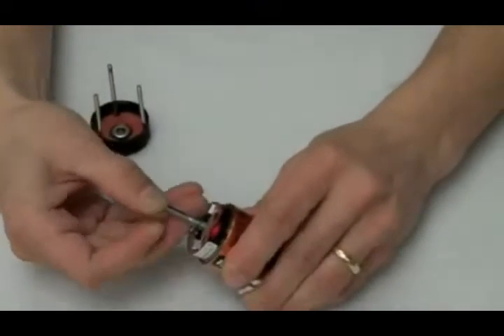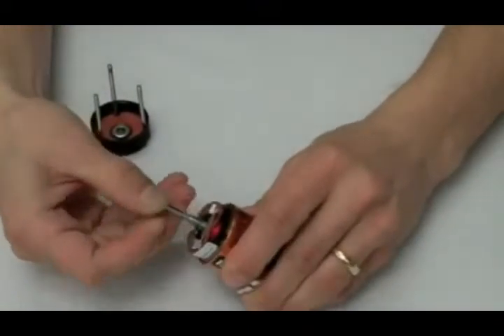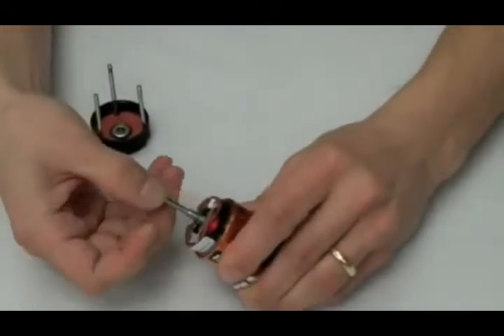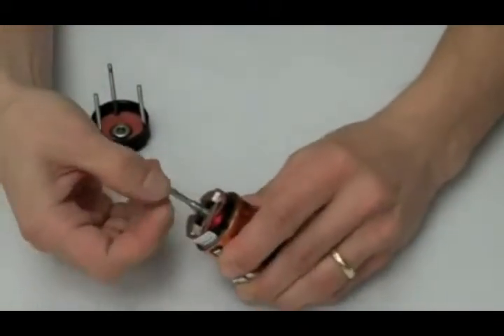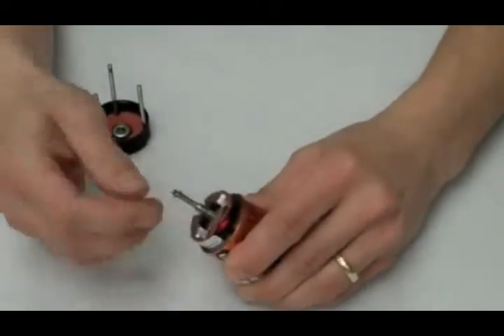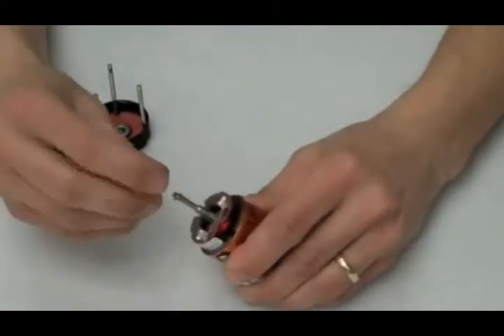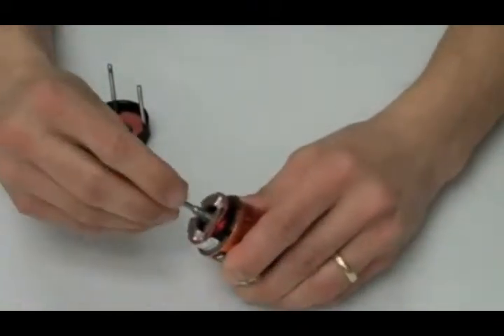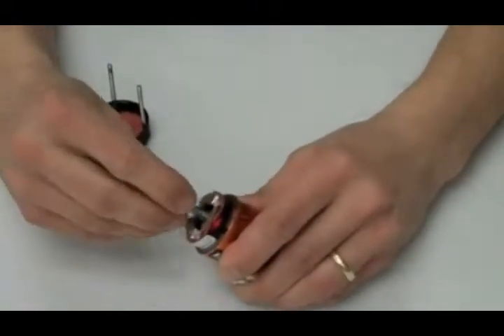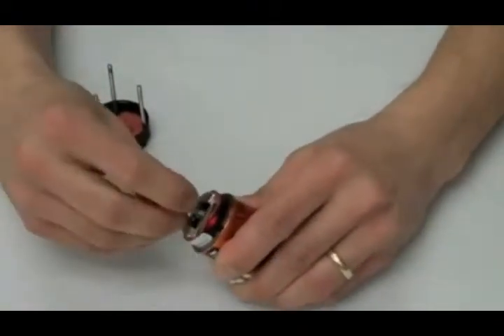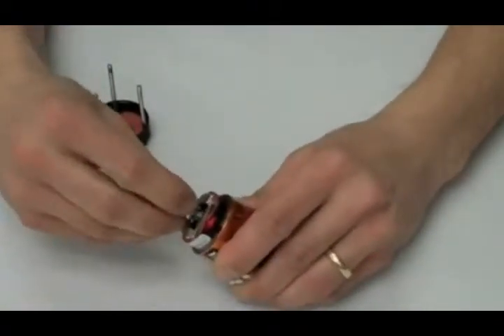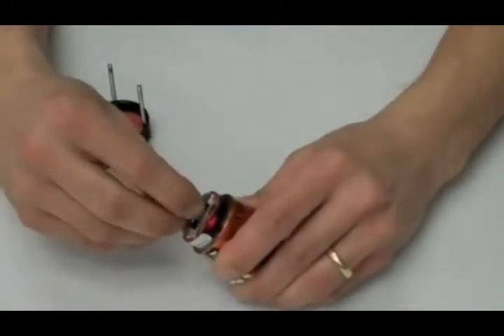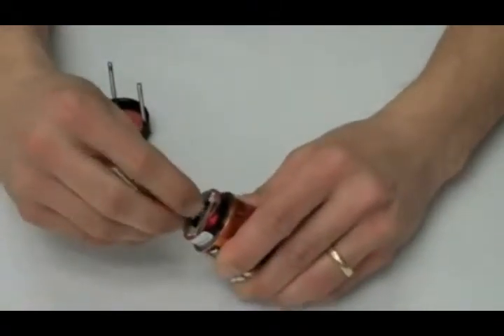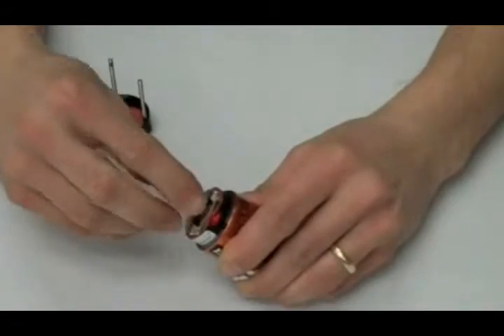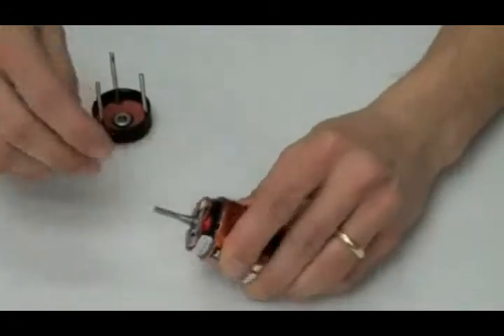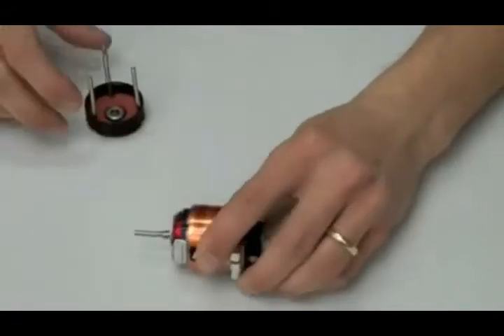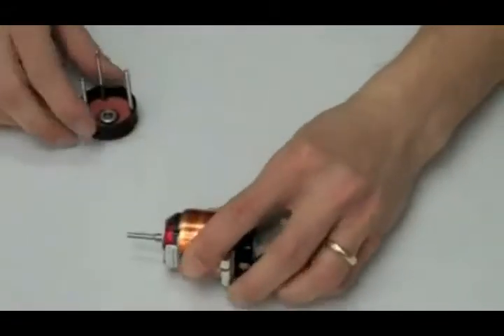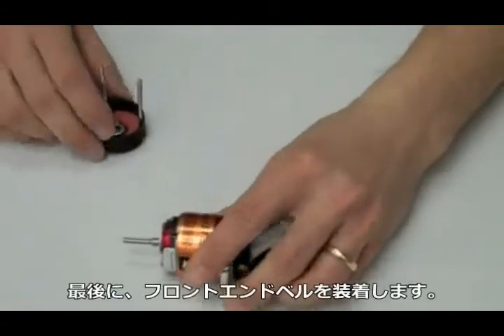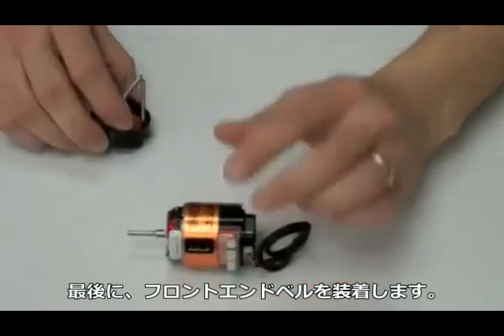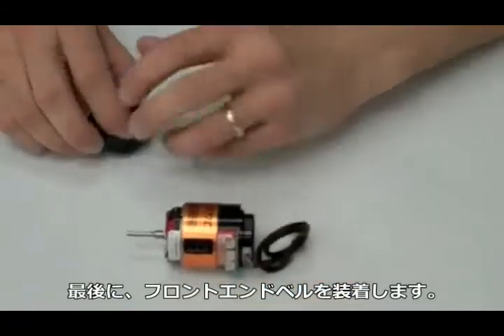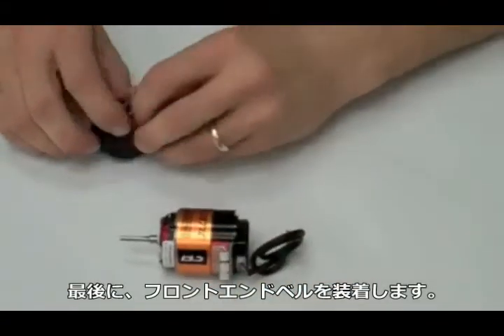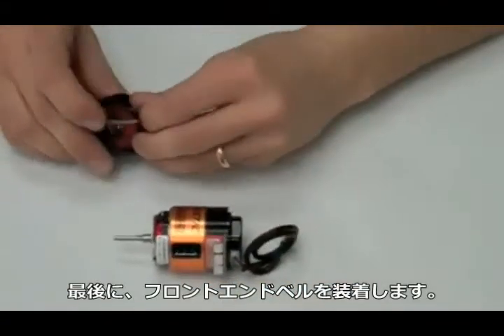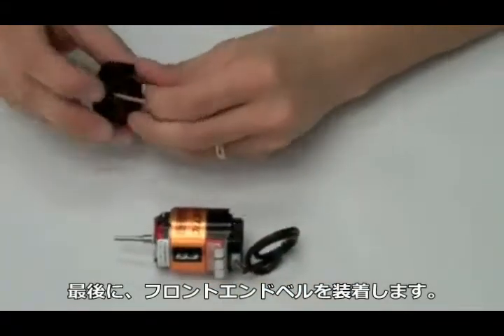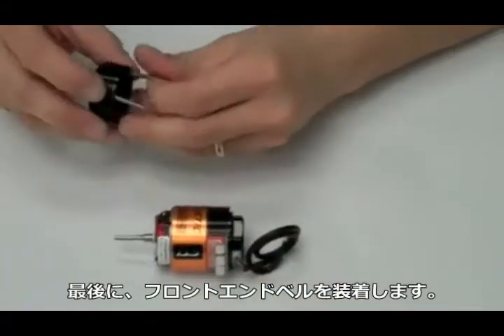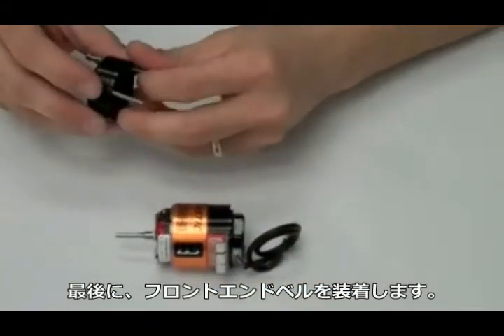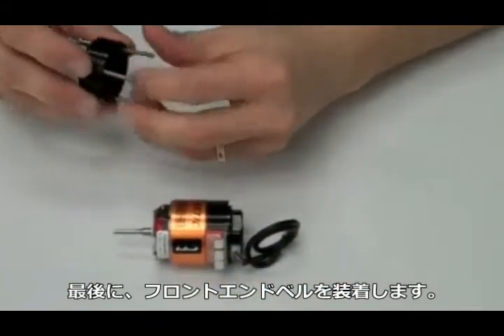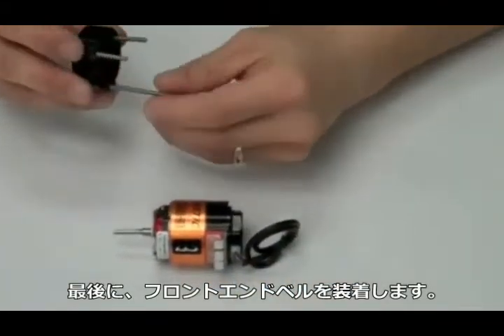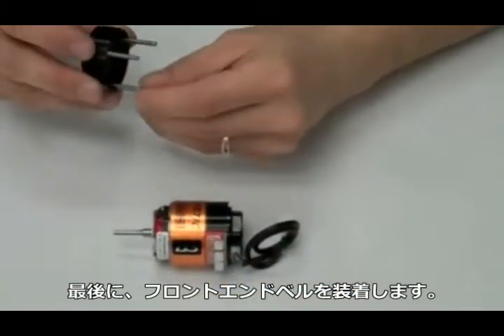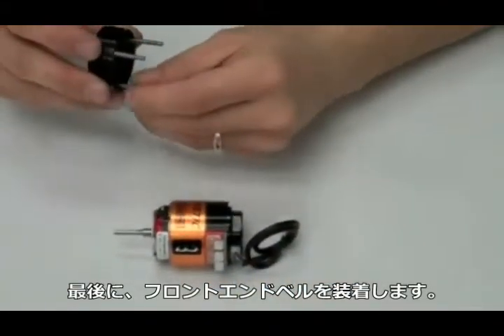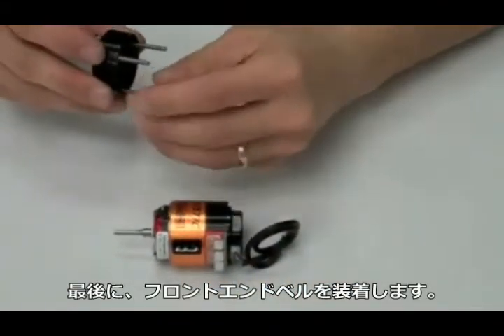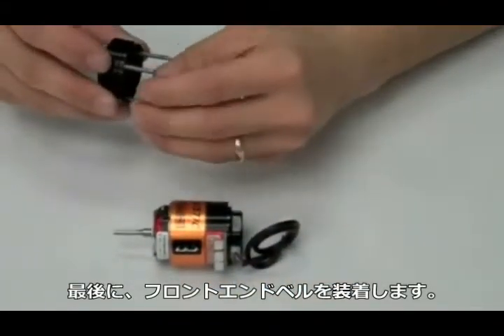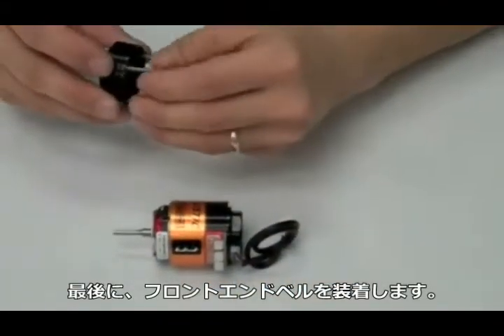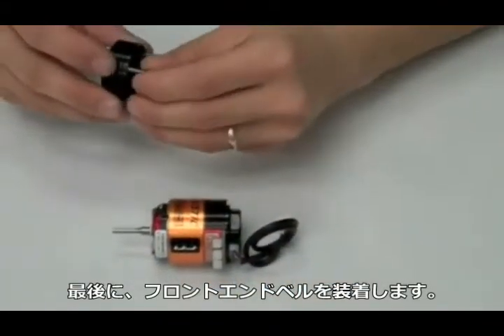Next, we have to install the shims. Generally speaking, the same amount of shims can be used that were on the original rotor.